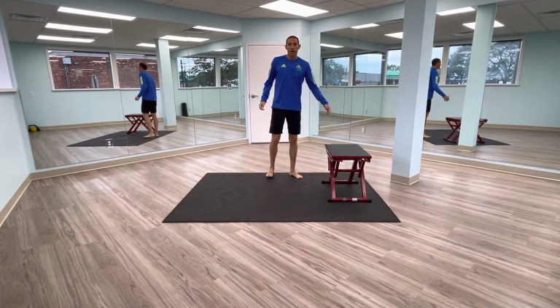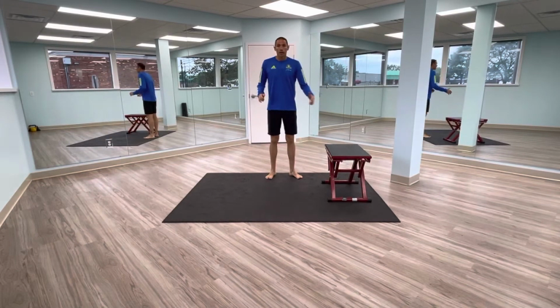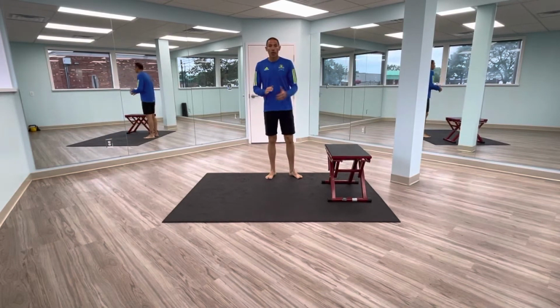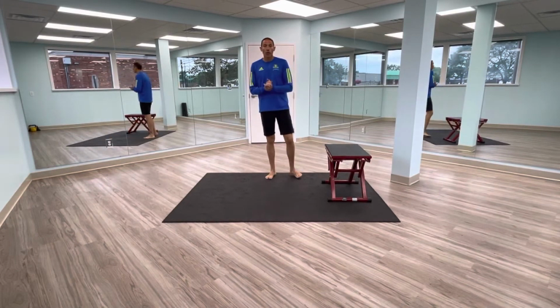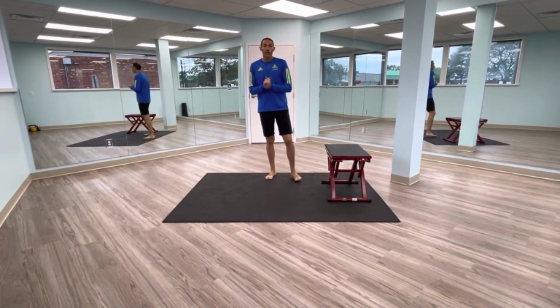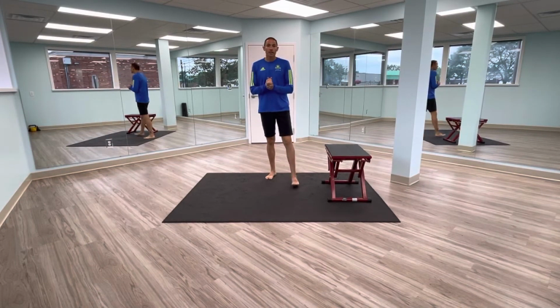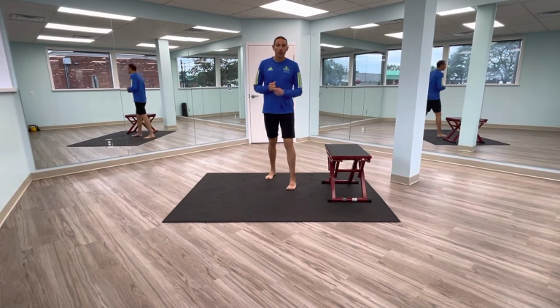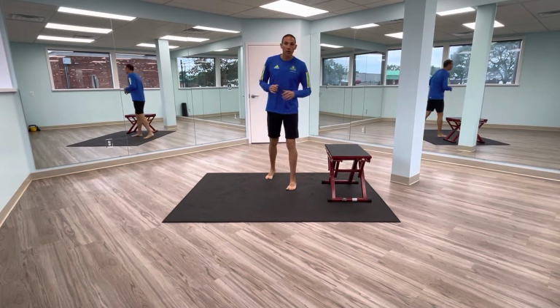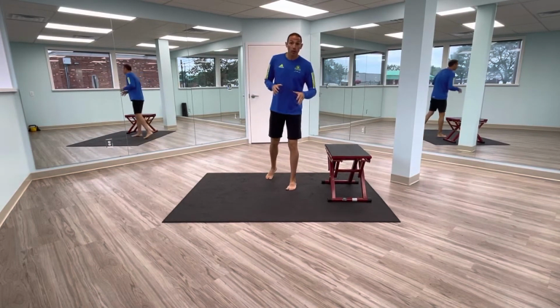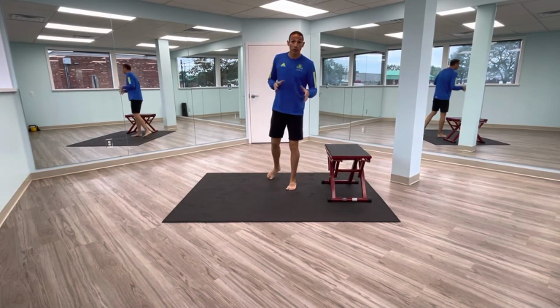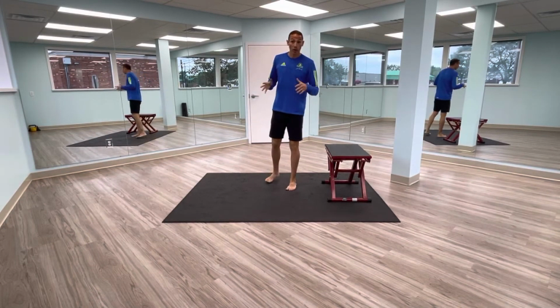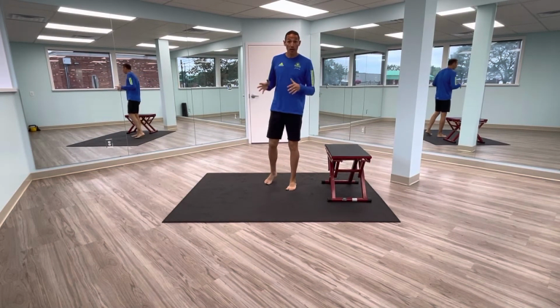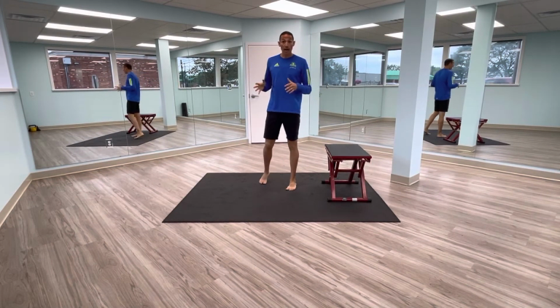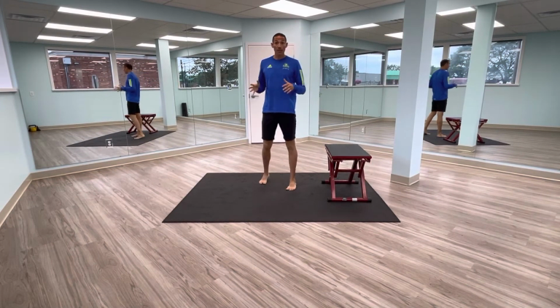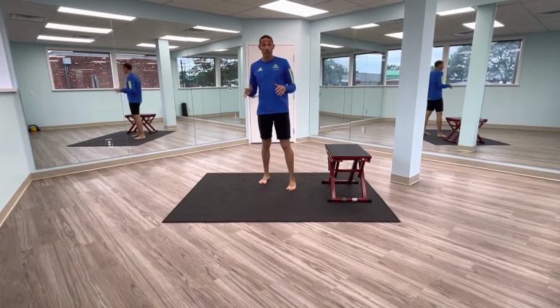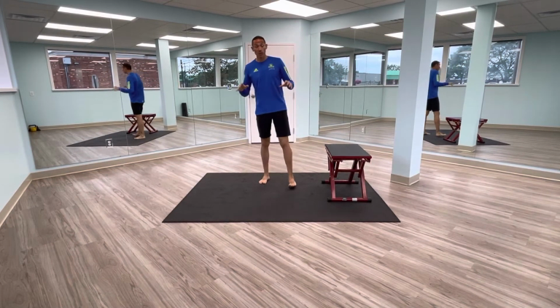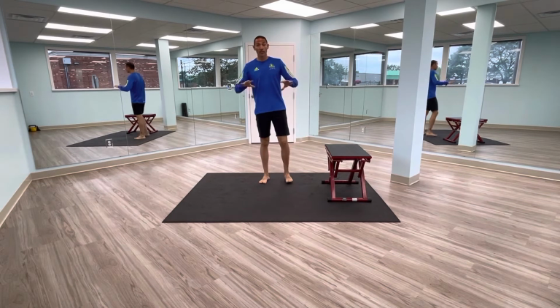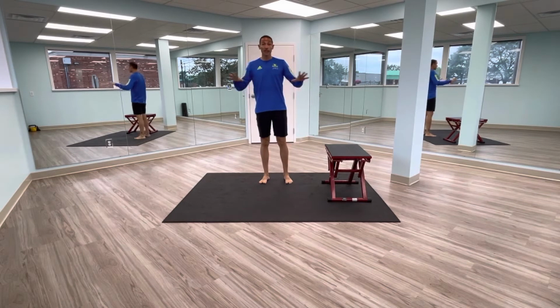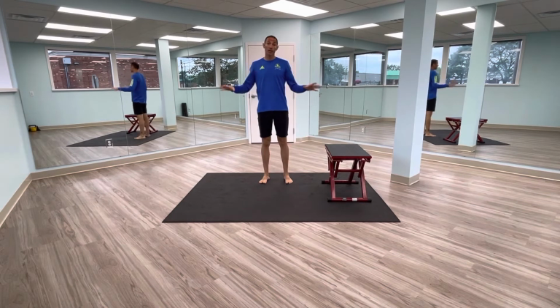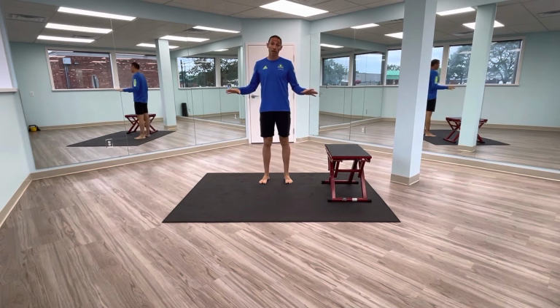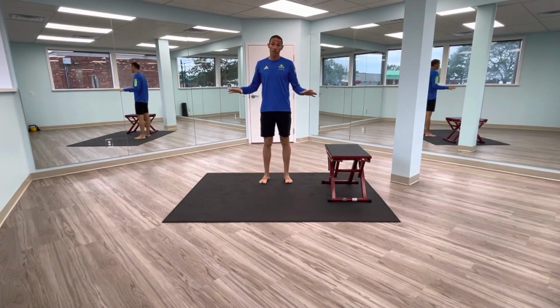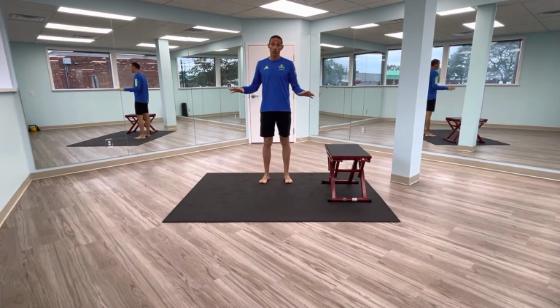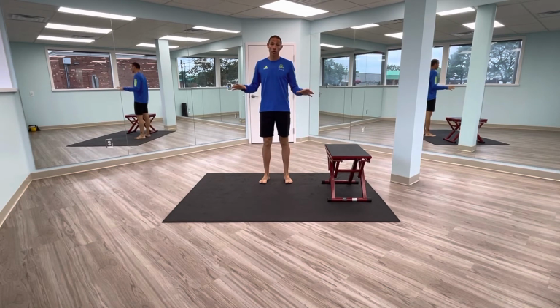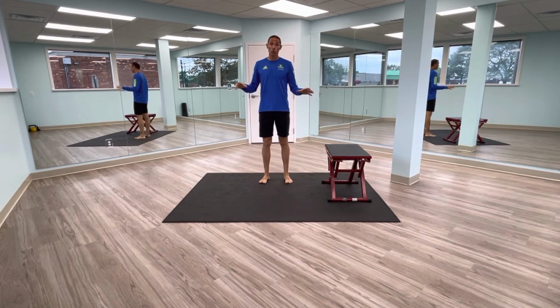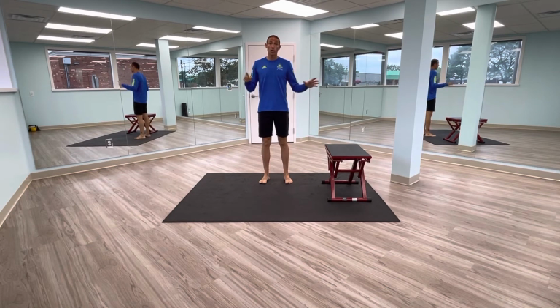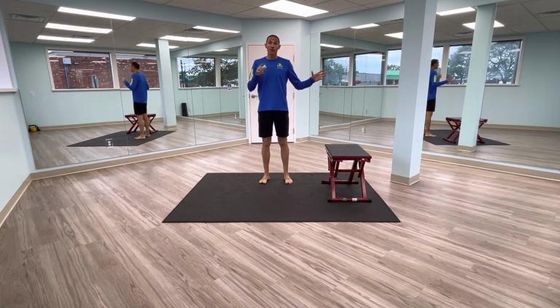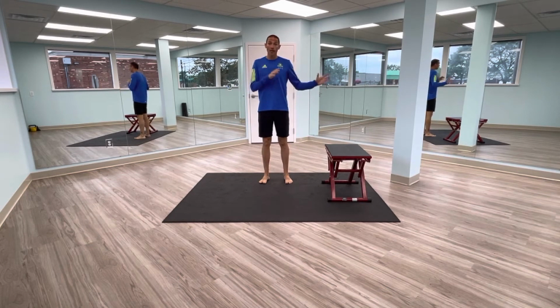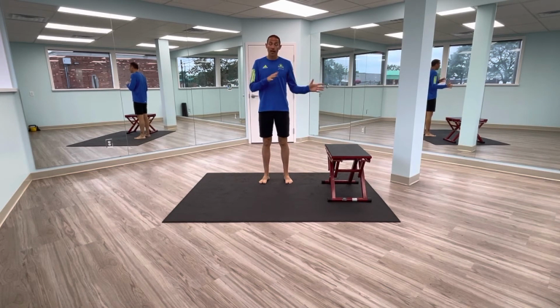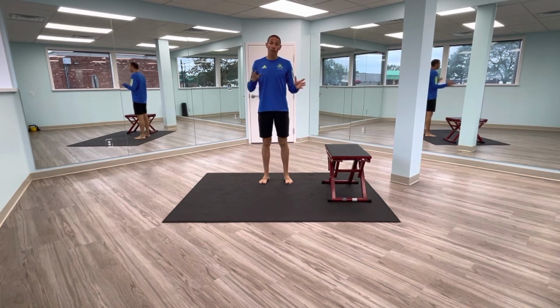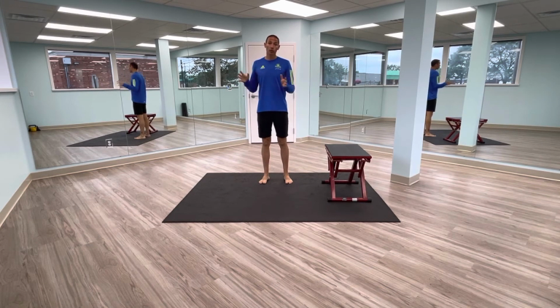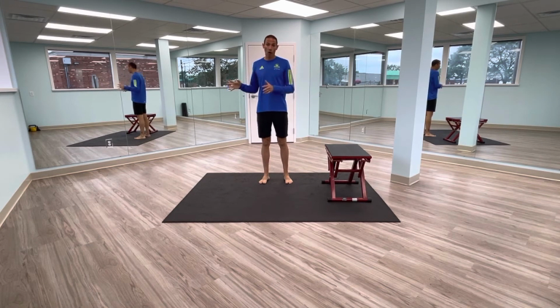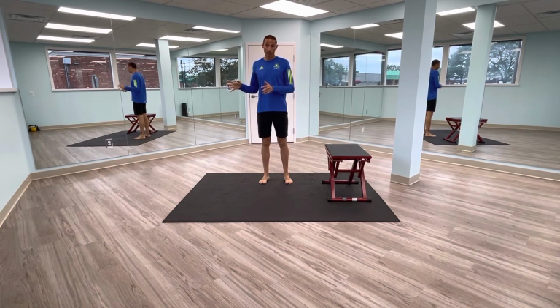Hello everyone, this is Dr. Leo Kormanik with Running Rehab. In this exercise we're going to show you sciatic nerve flossing.